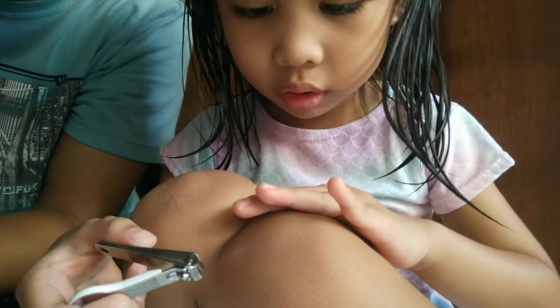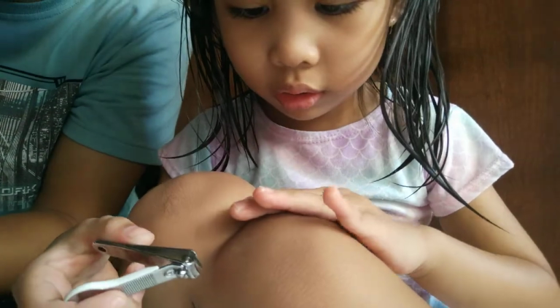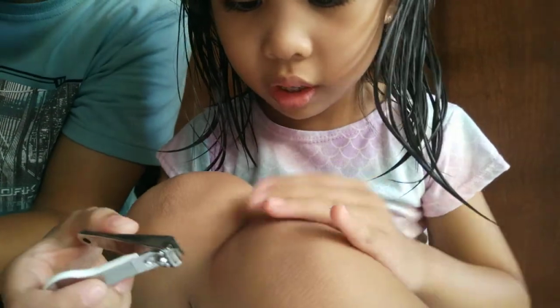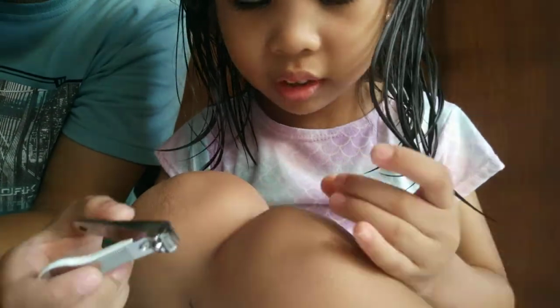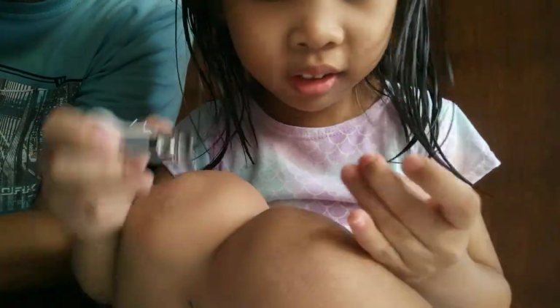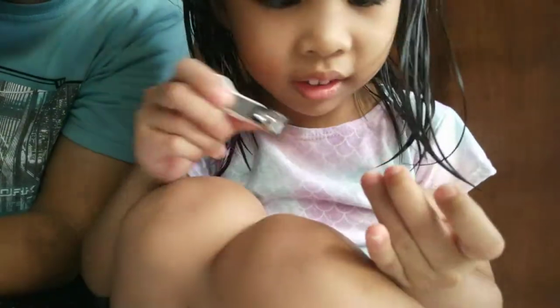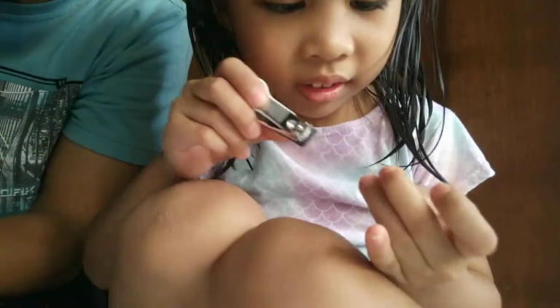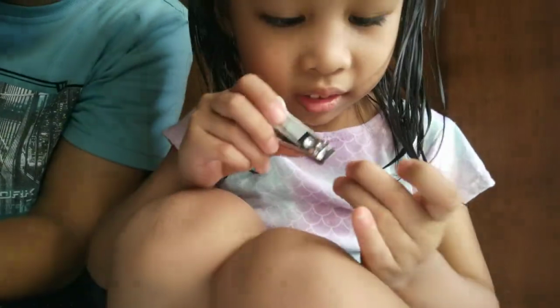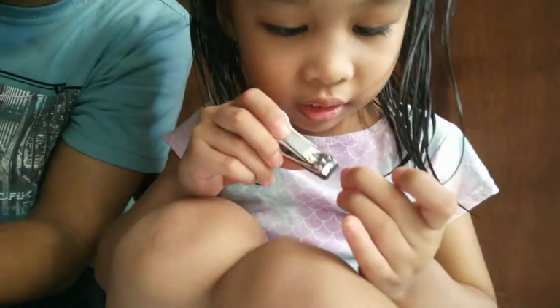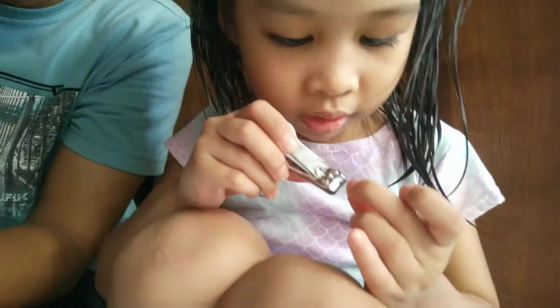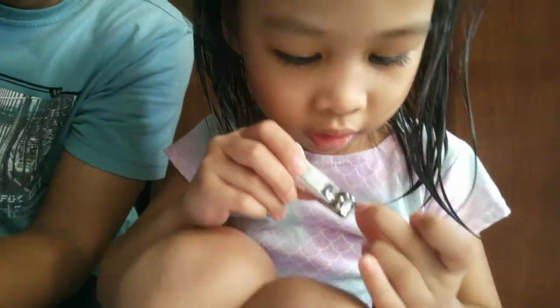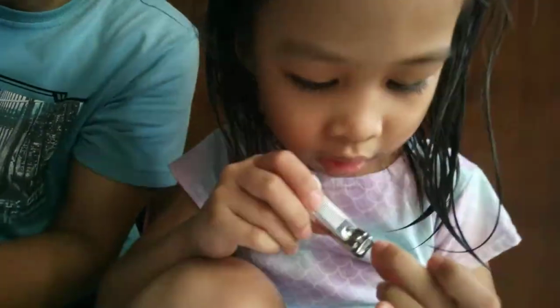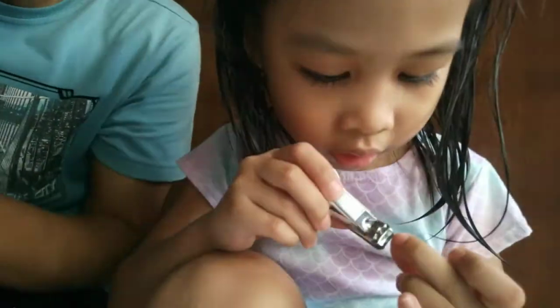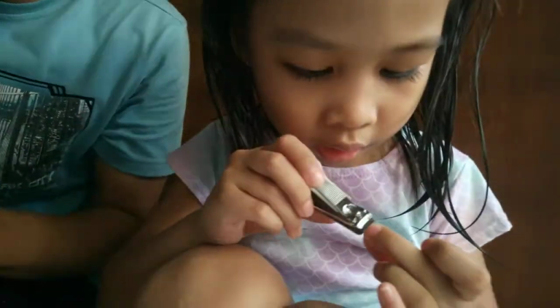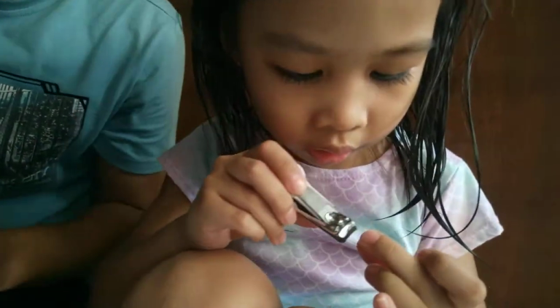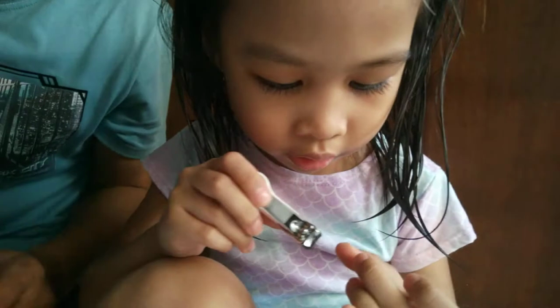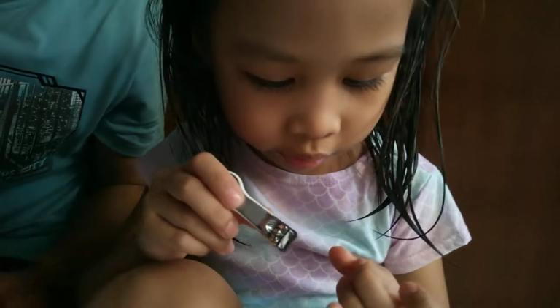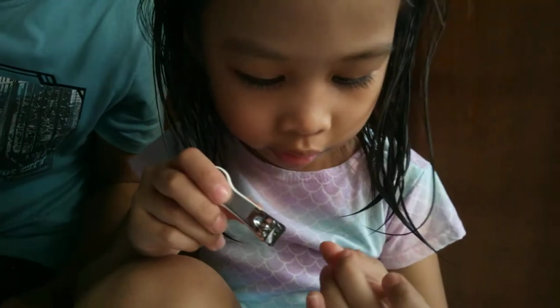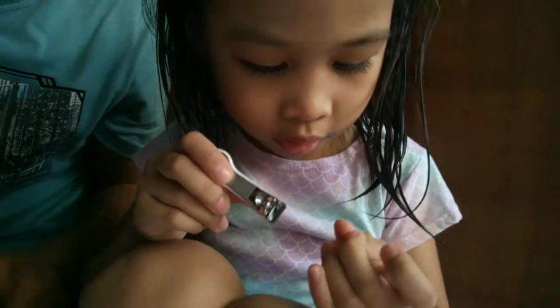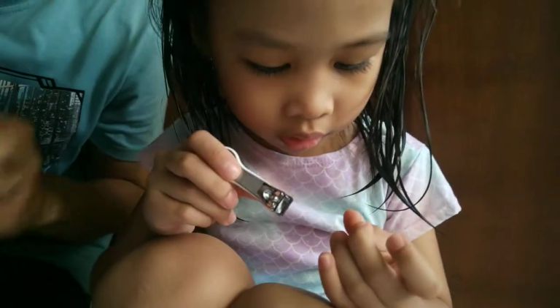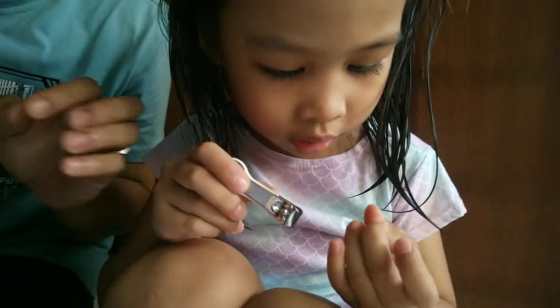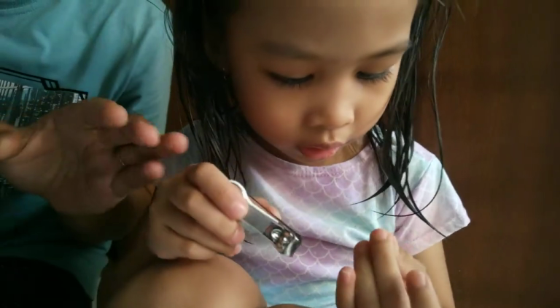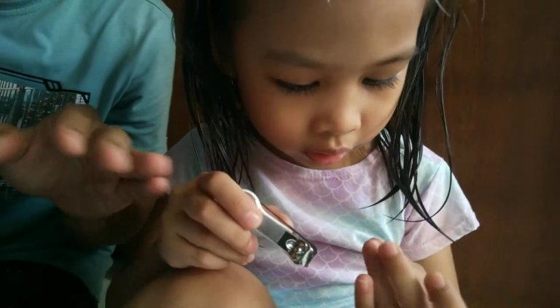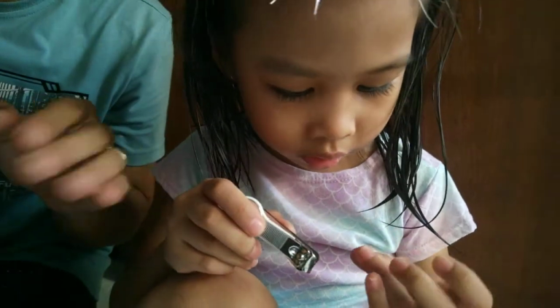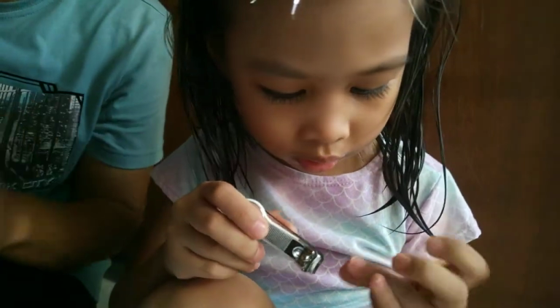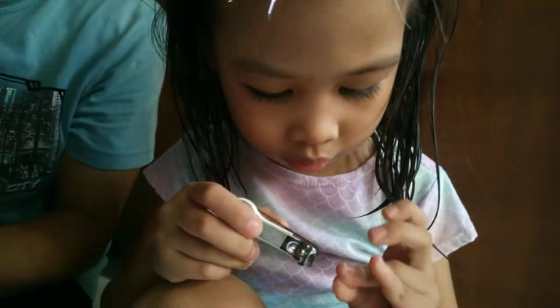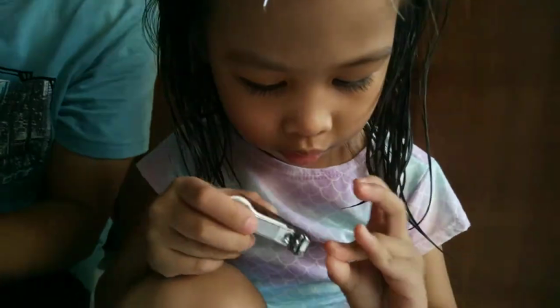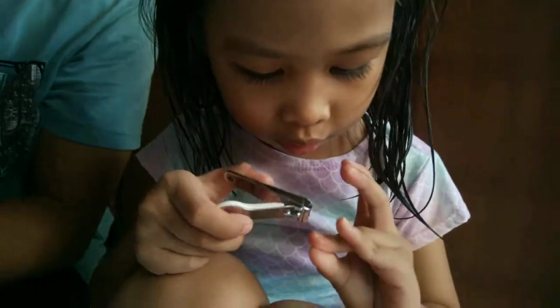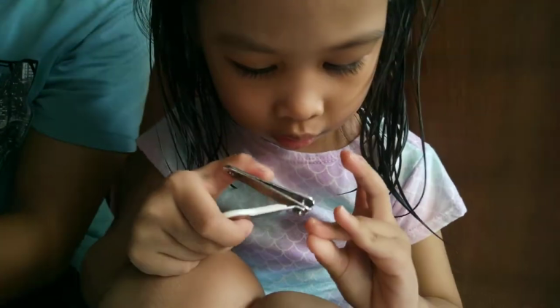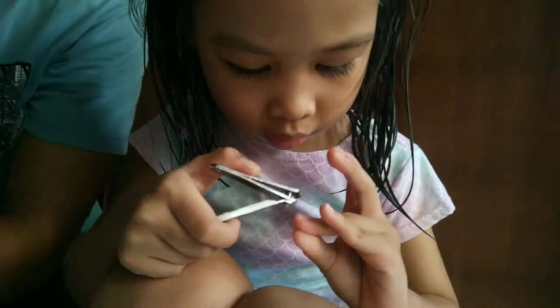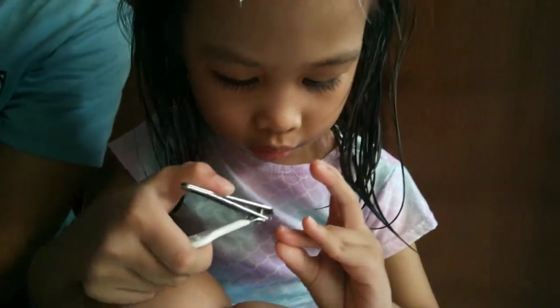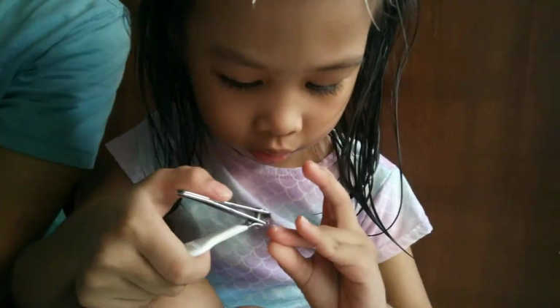Done. Just the left. Okay, how about the other hand?